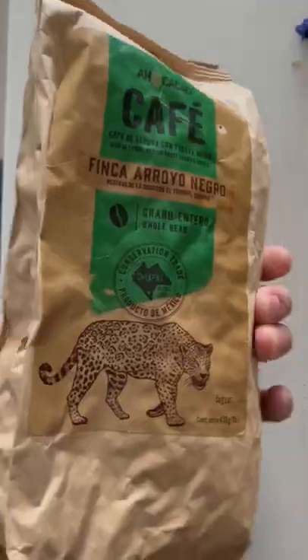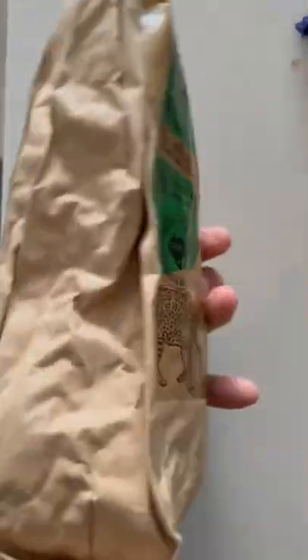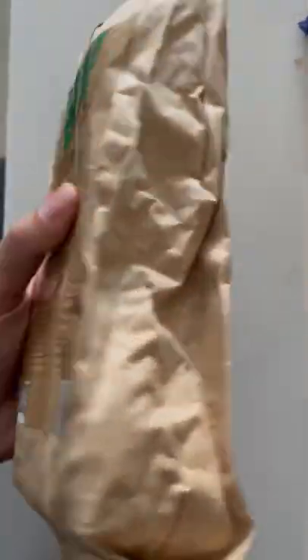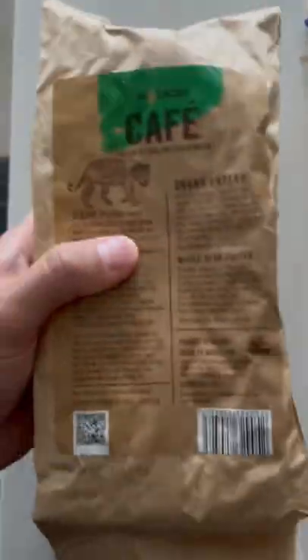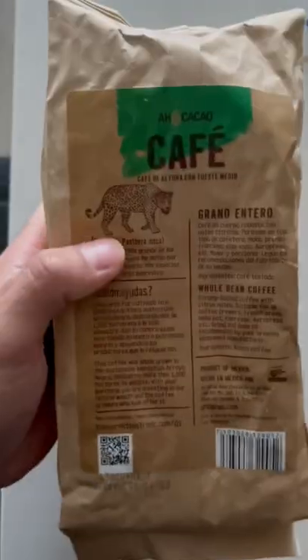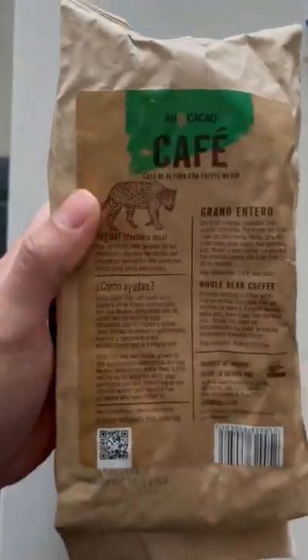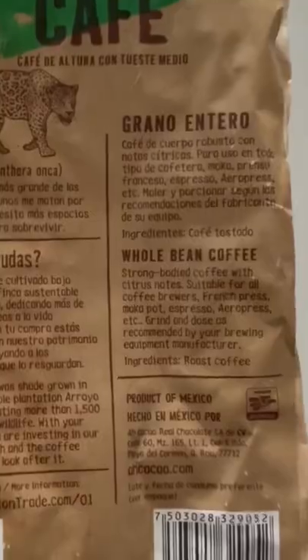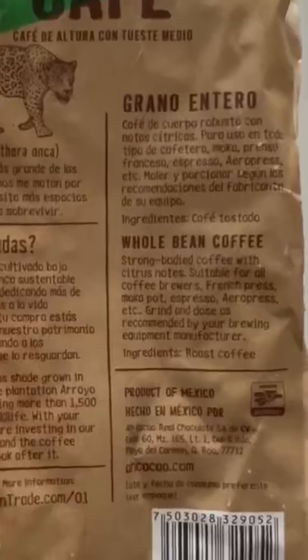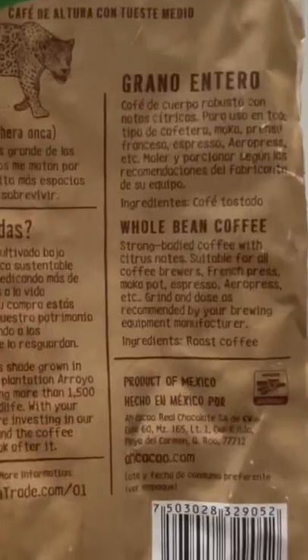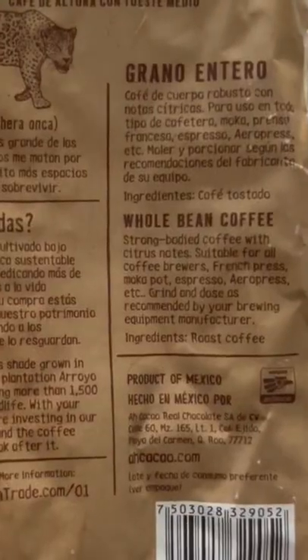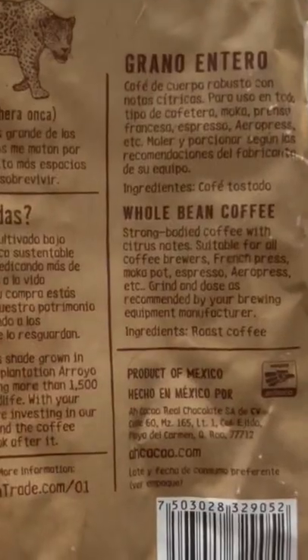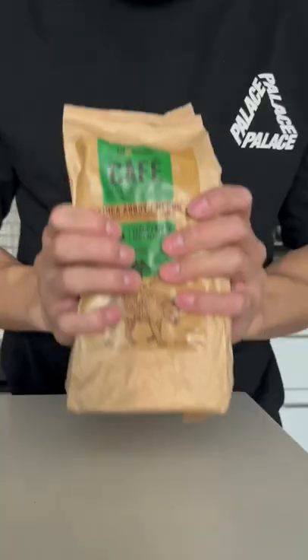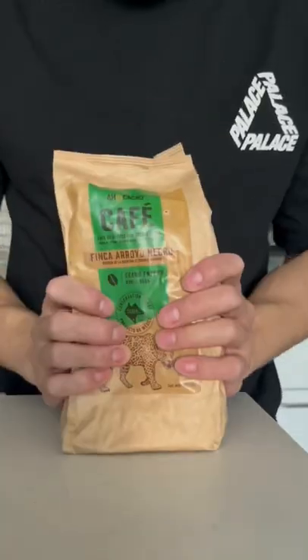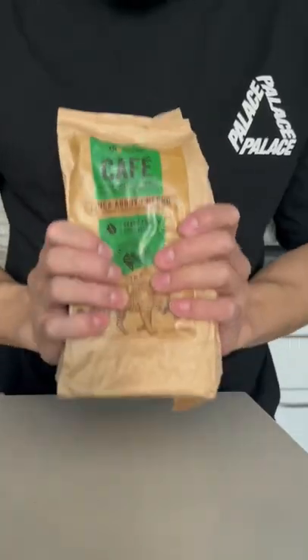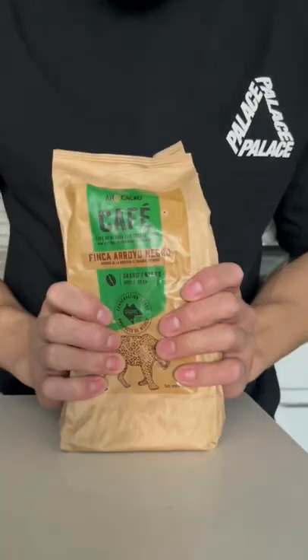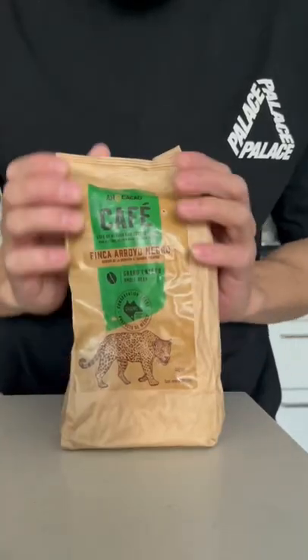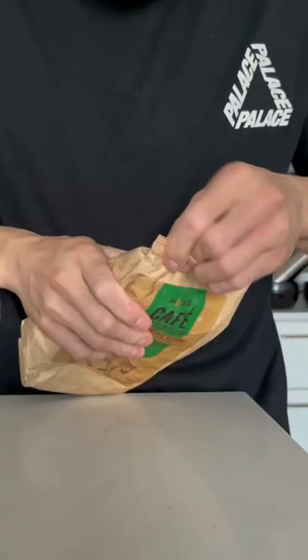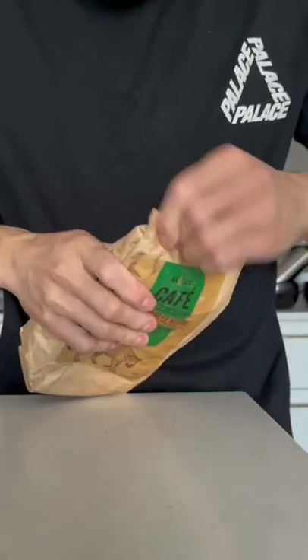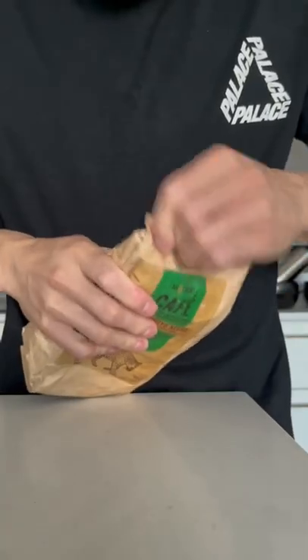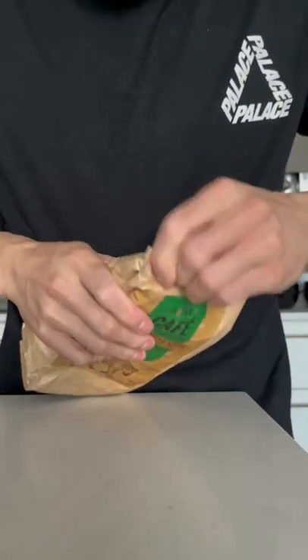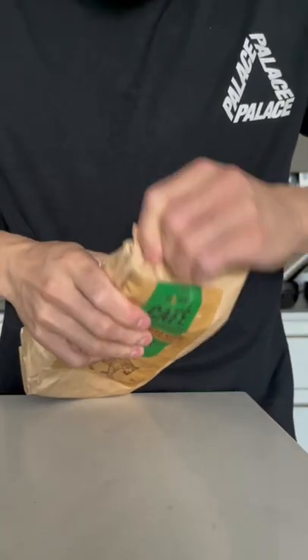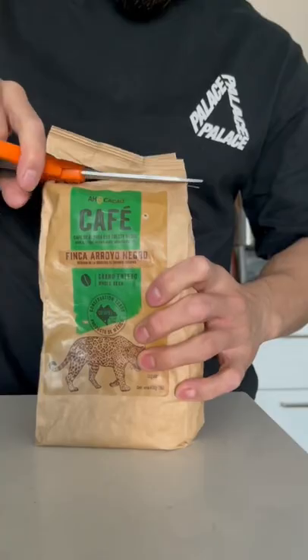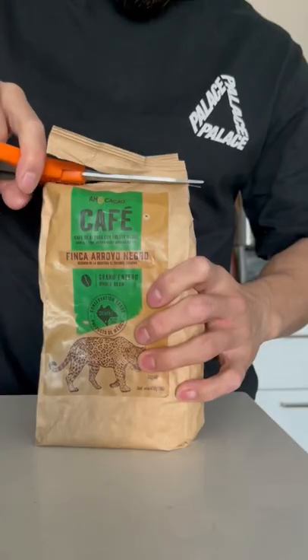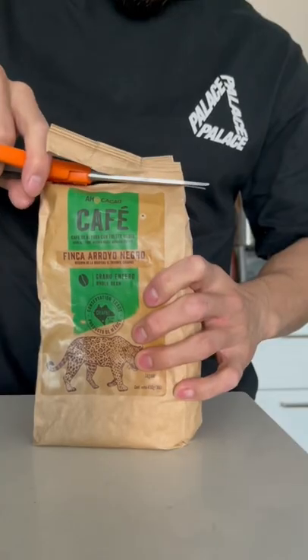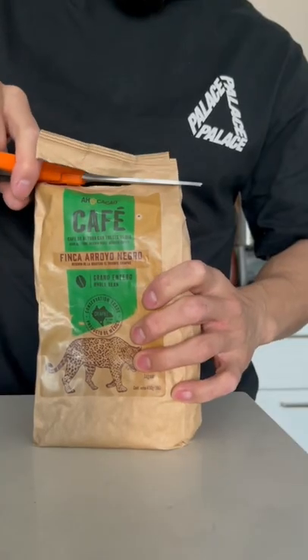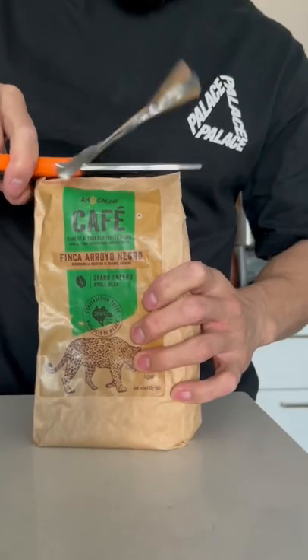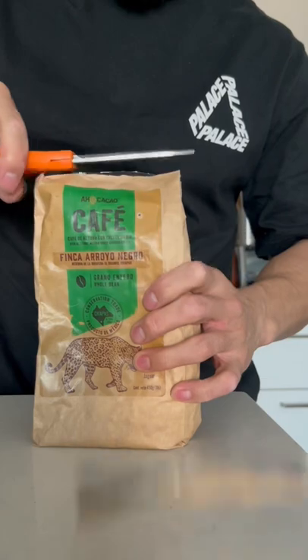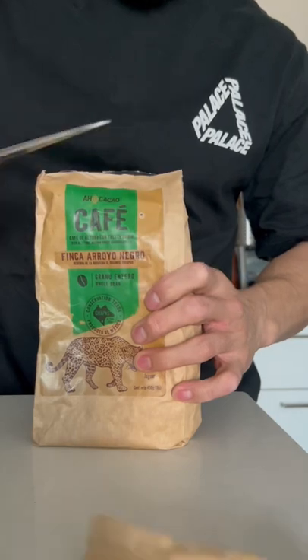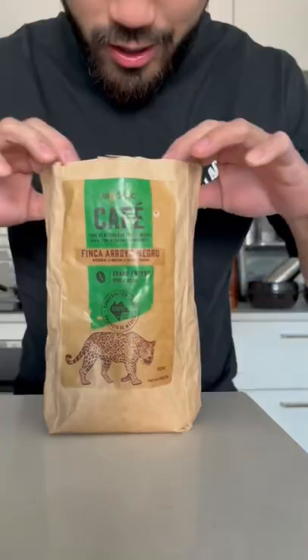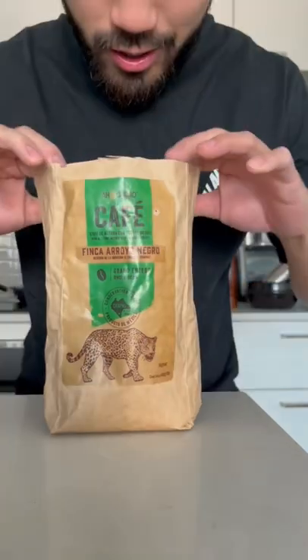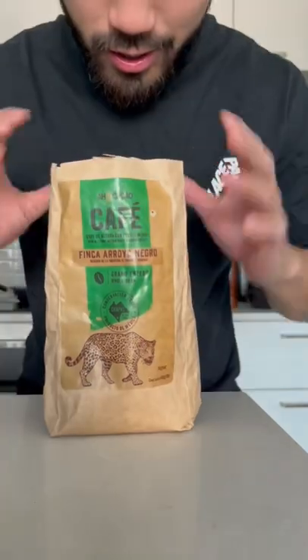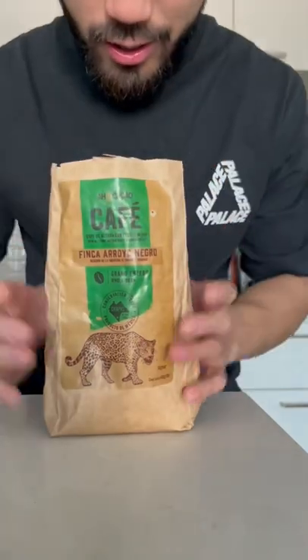It's a medium roast, and it says it's full-bodied with citrus notes. It kind of got smooshed in the luggage while flying back from Cancun, though.